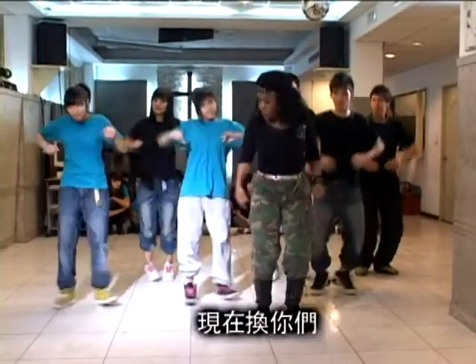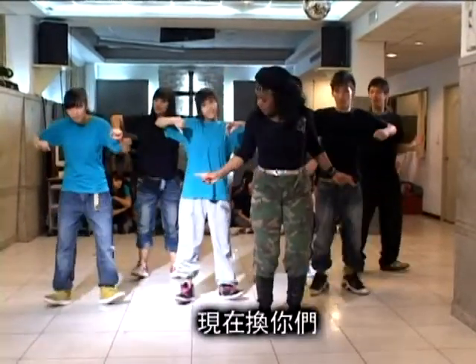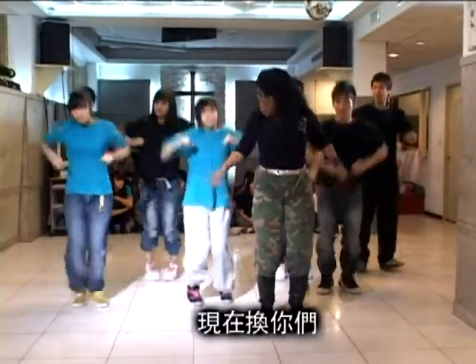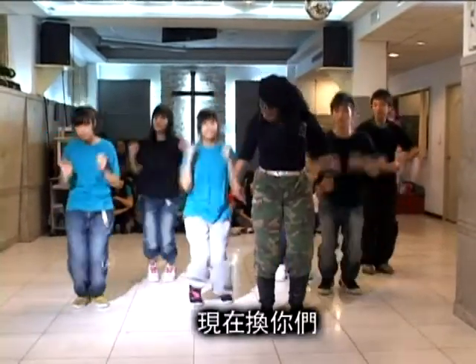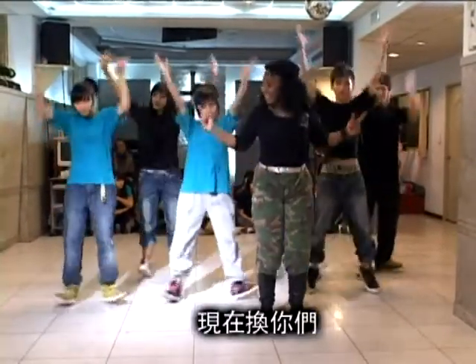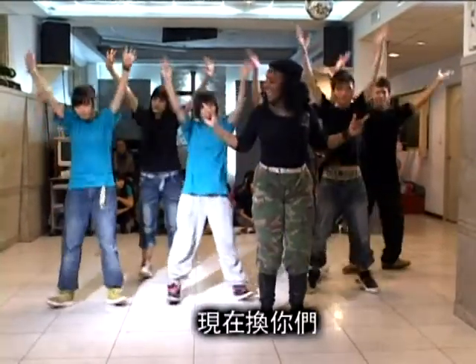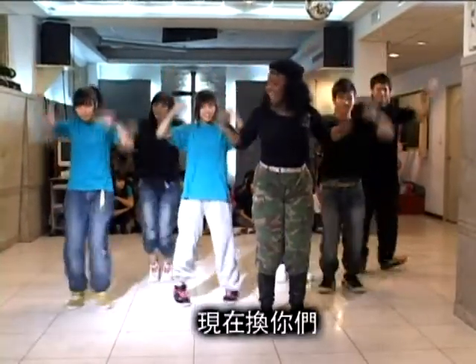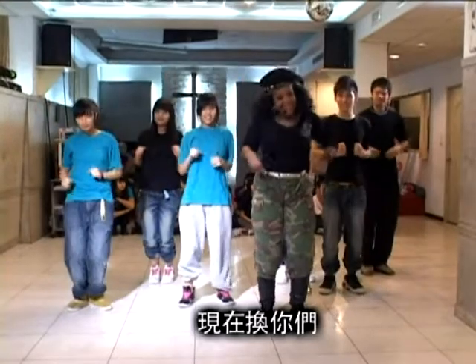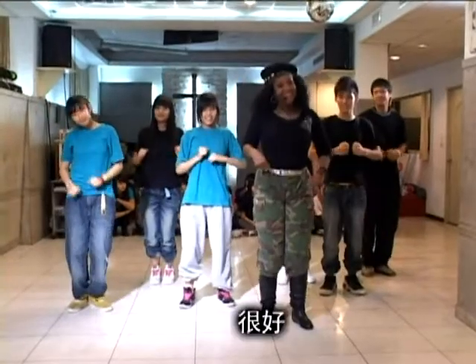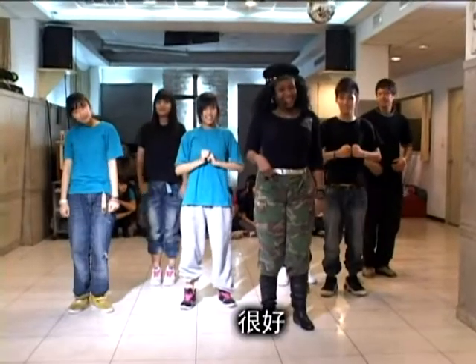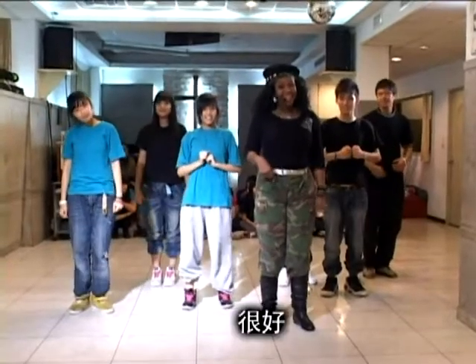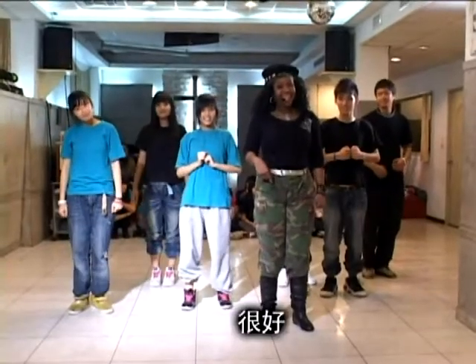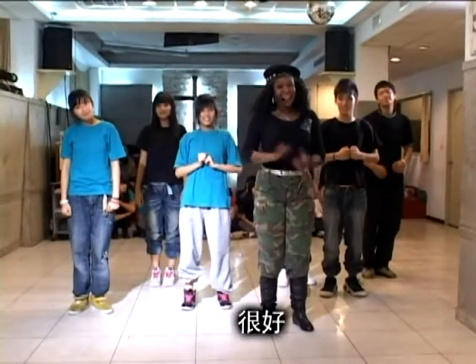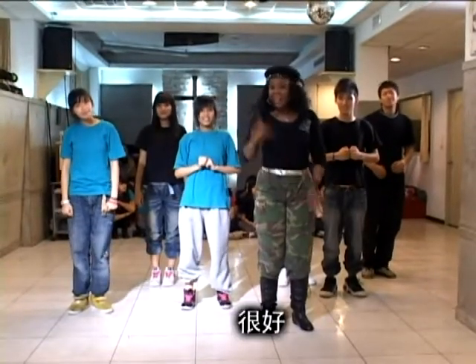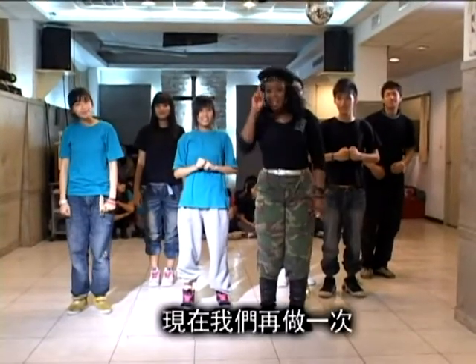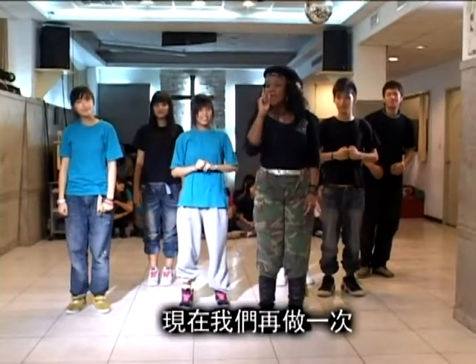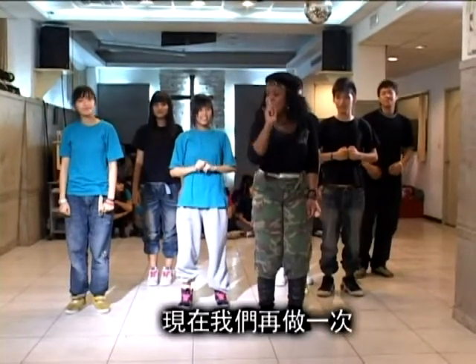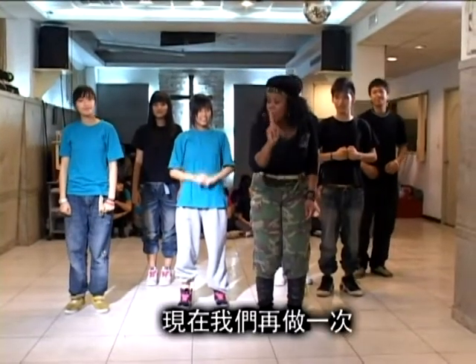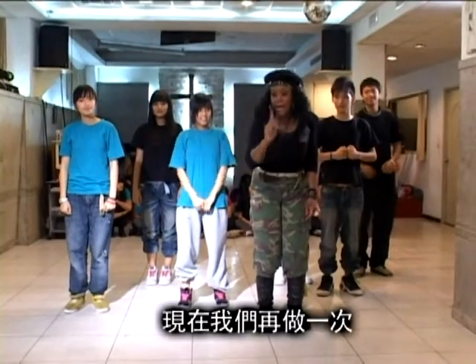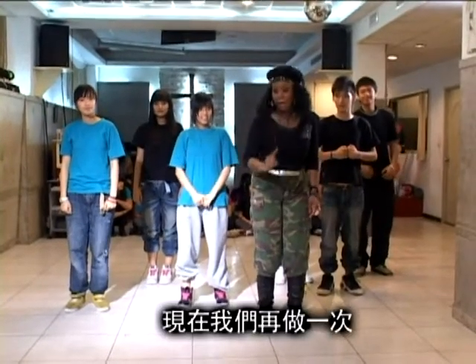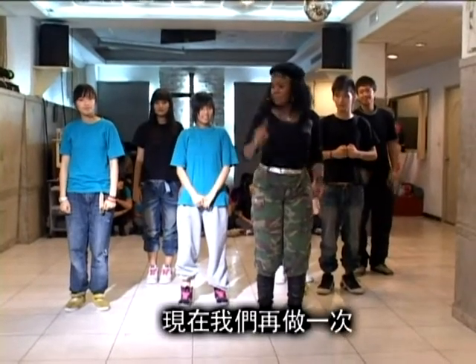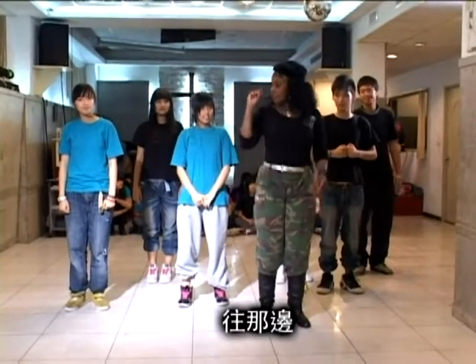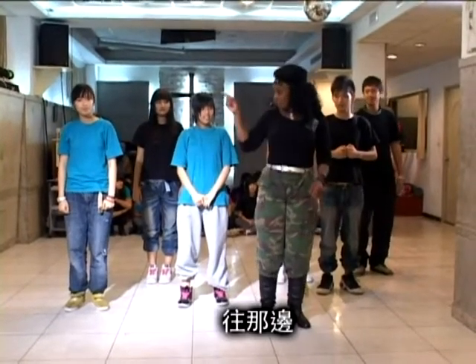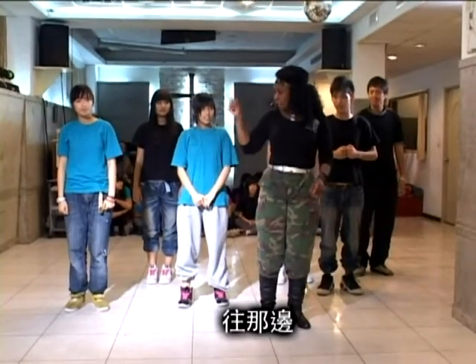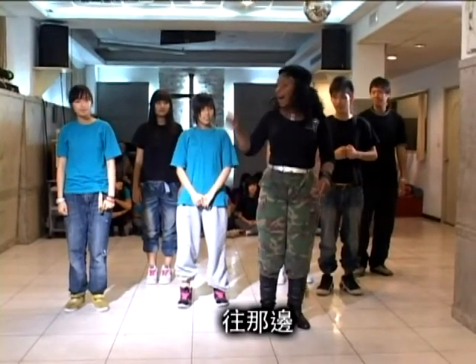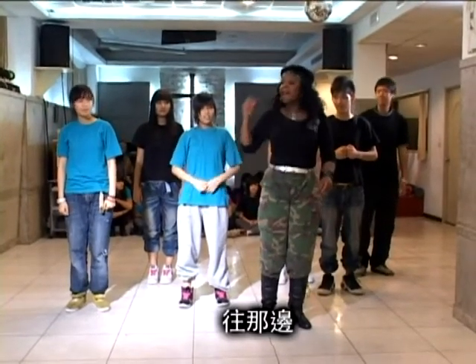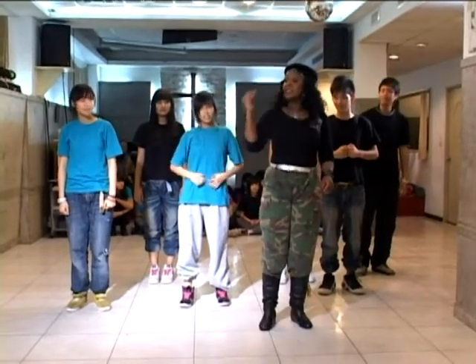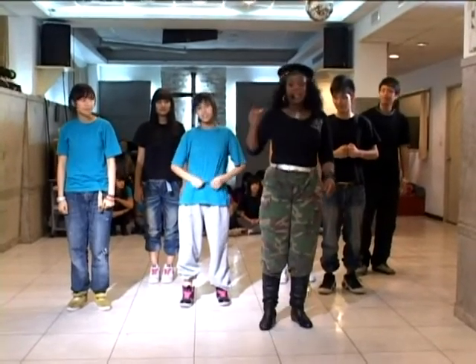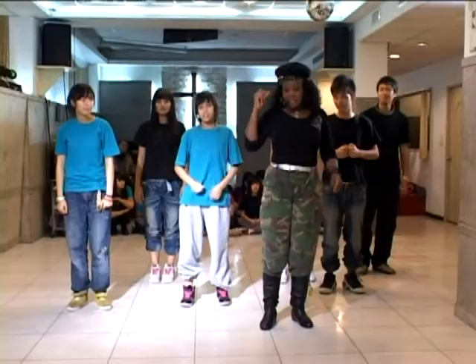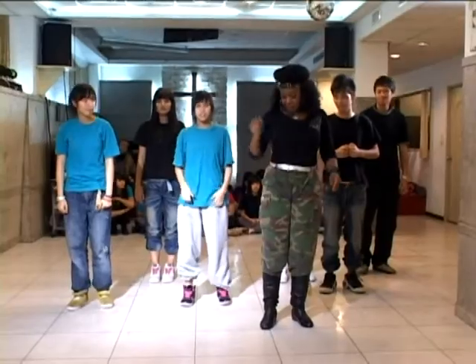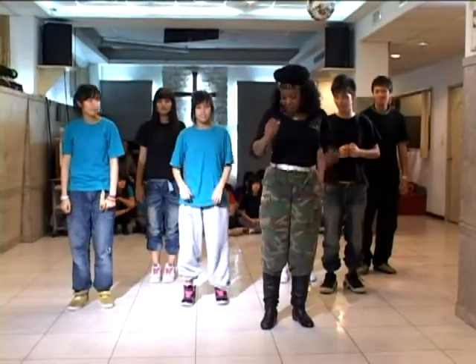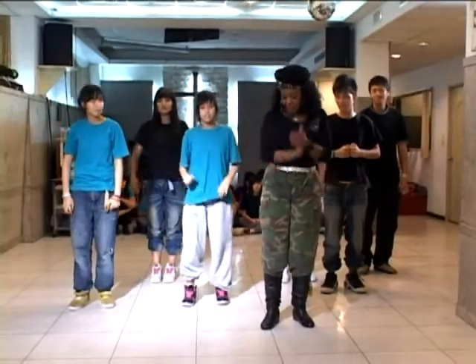Your turn, one. Good, good. Okay, let's do that one more time. To the left. Five, six, seven, eight.